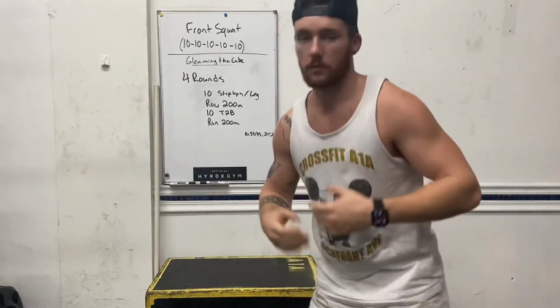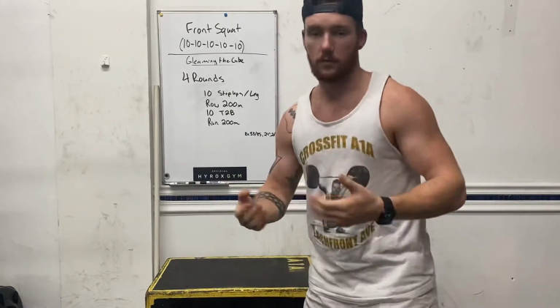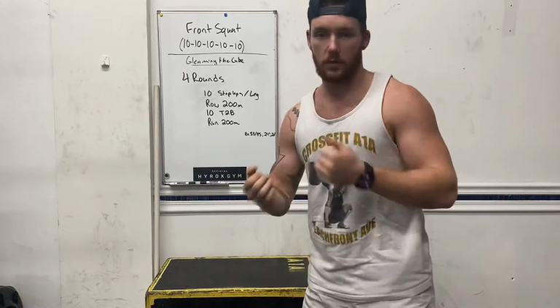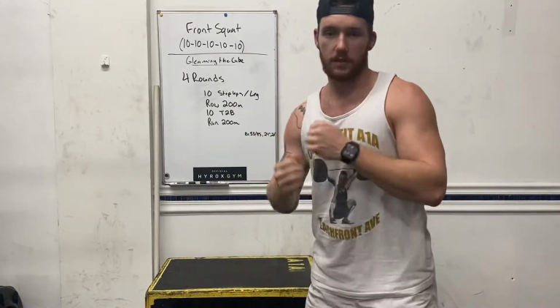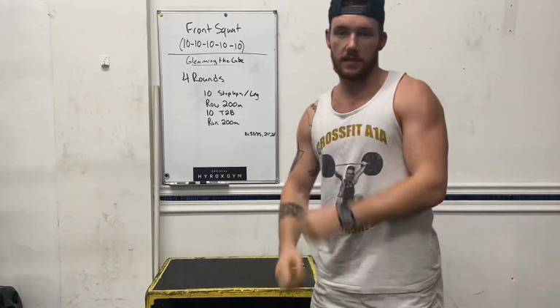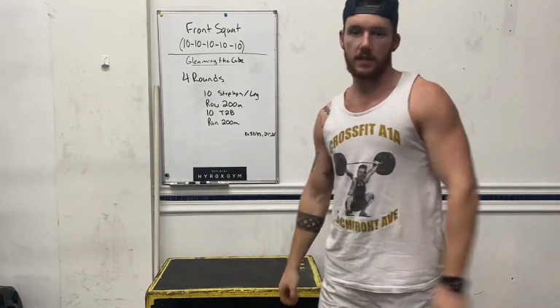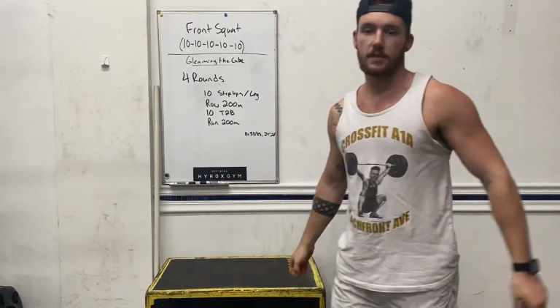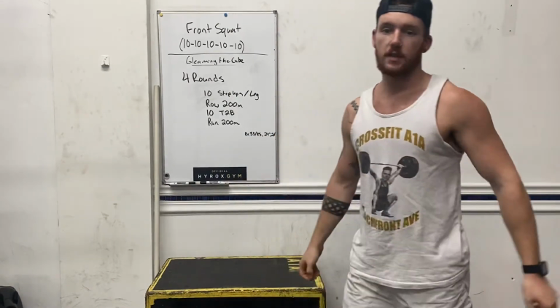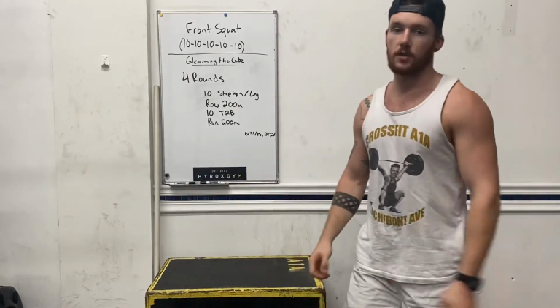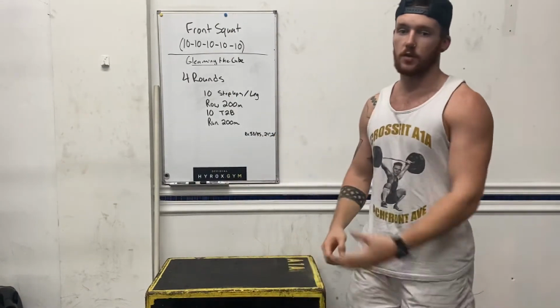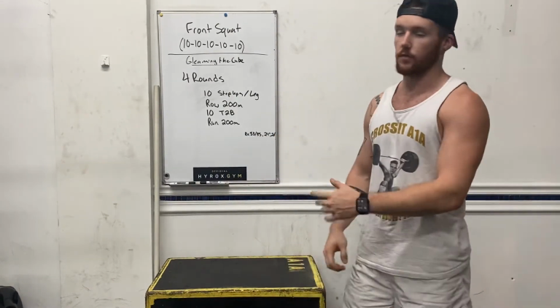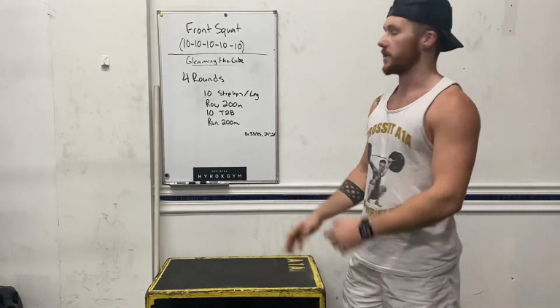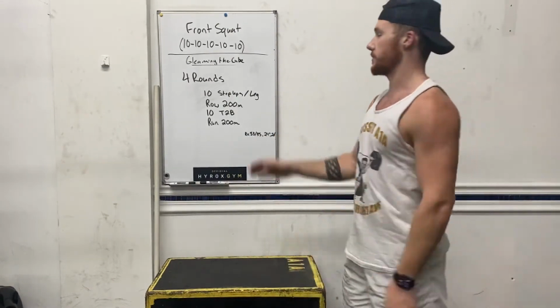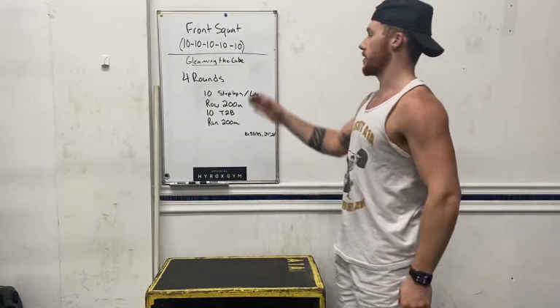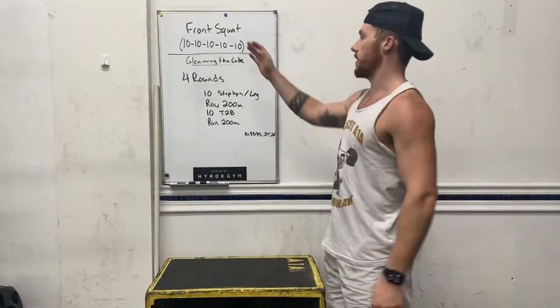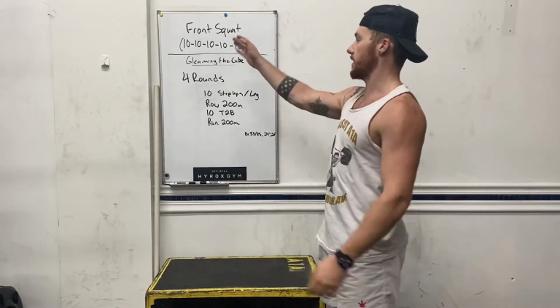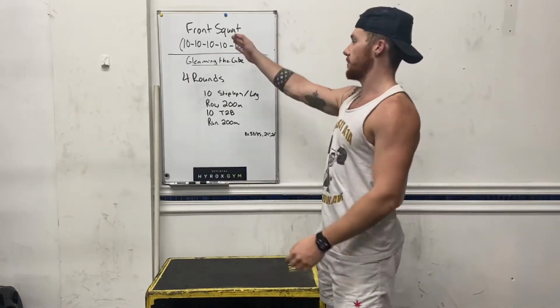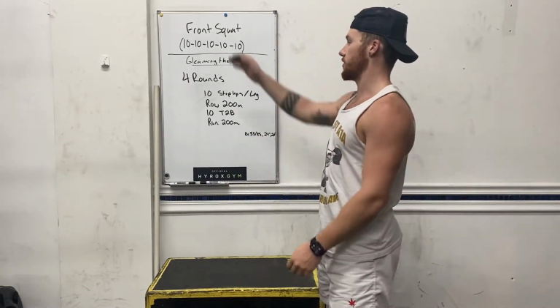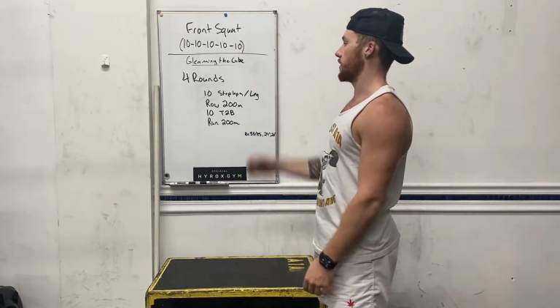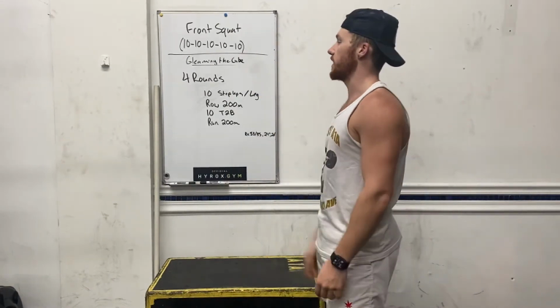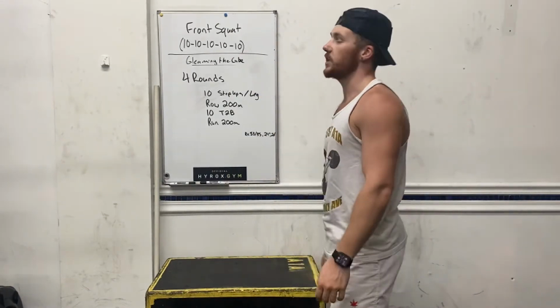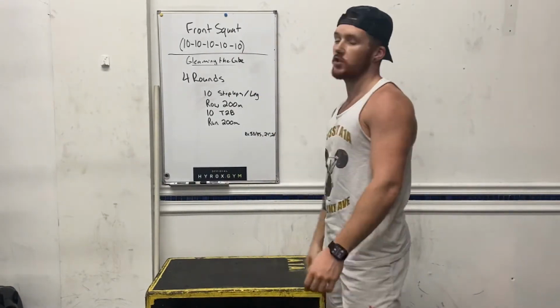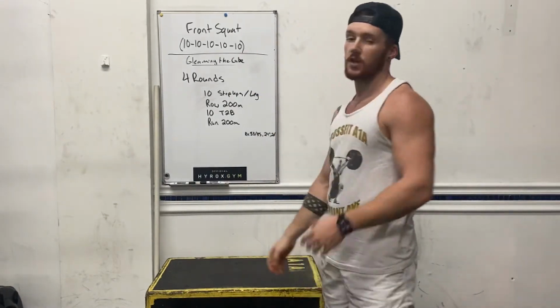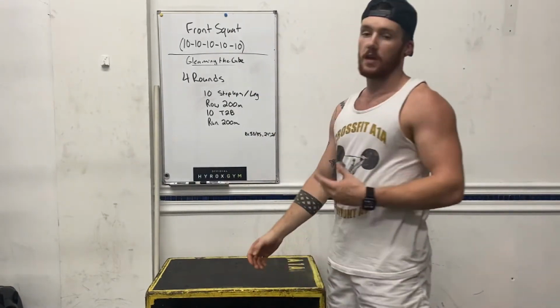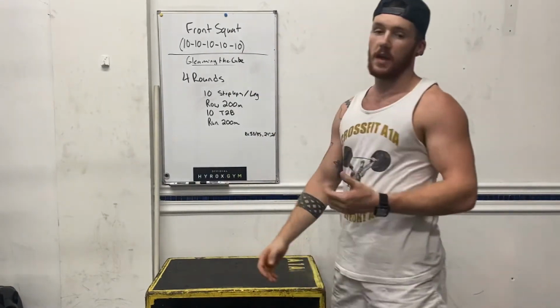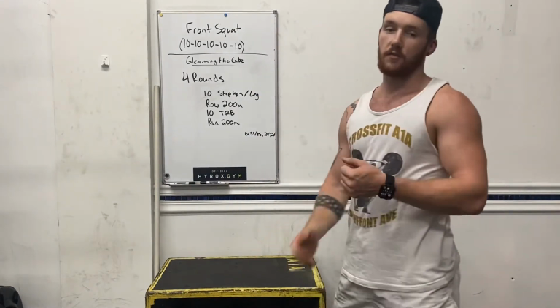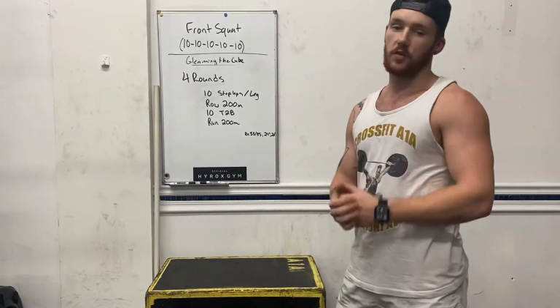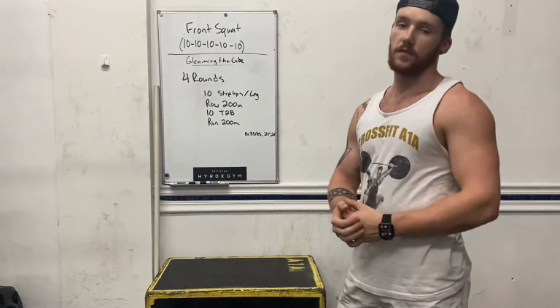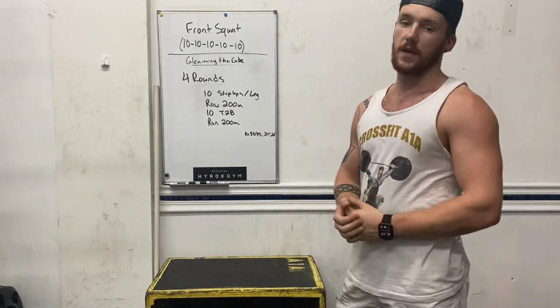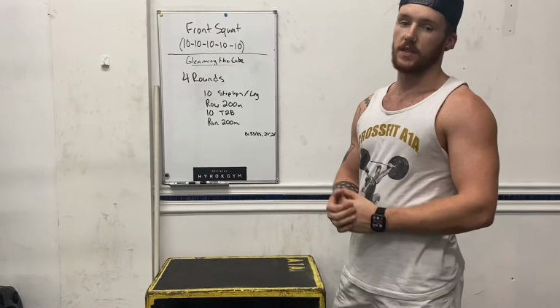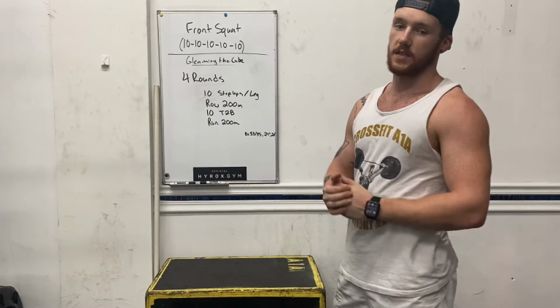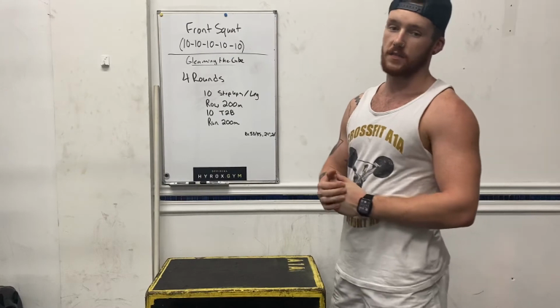Good sets. You'll rest about a minute in between each. After your 5 sets of 10,